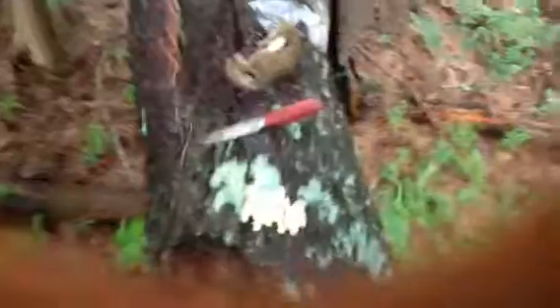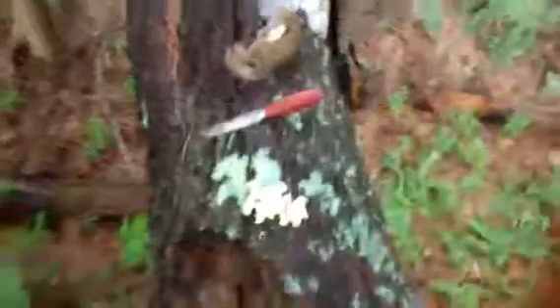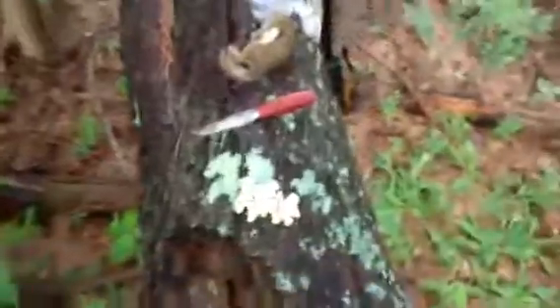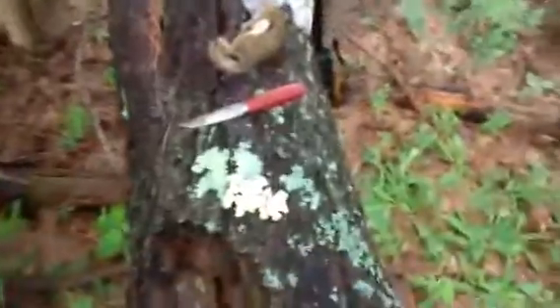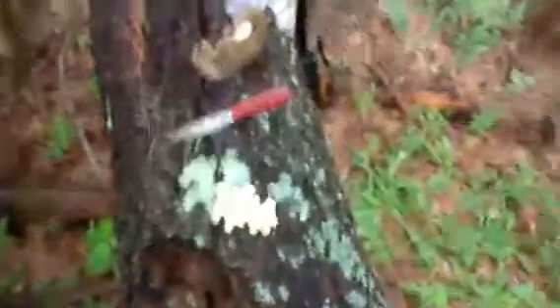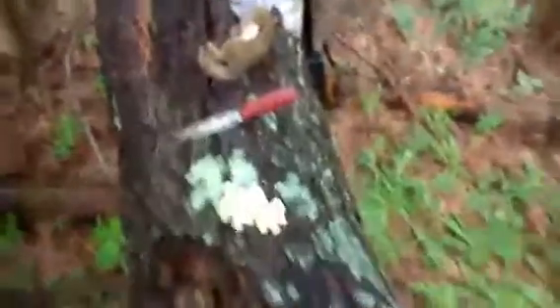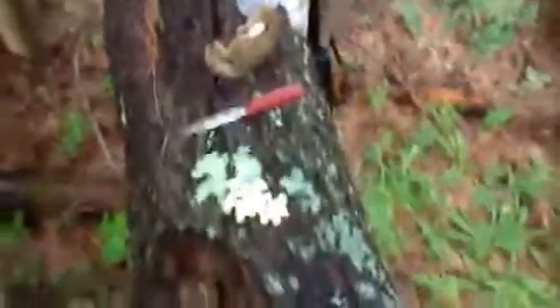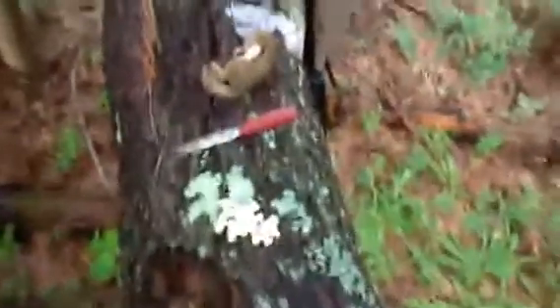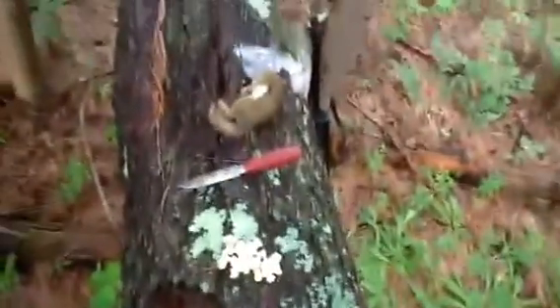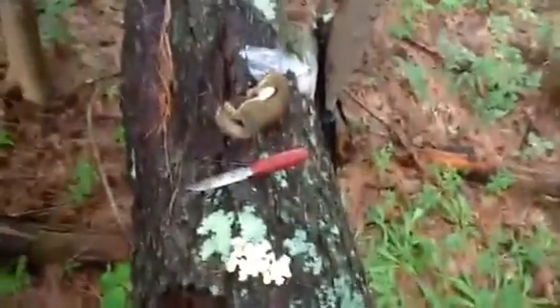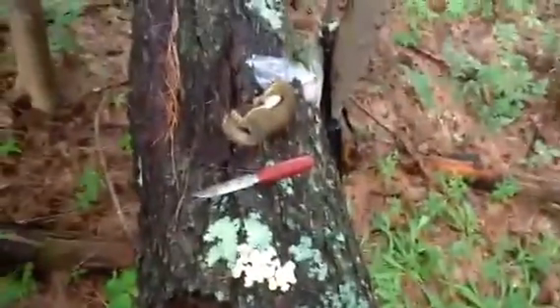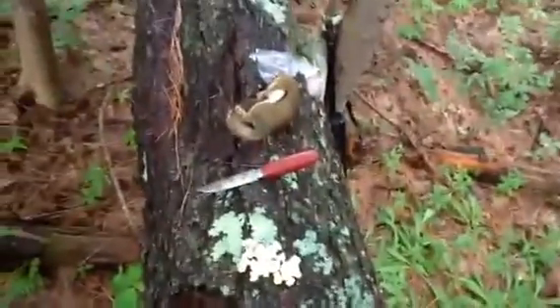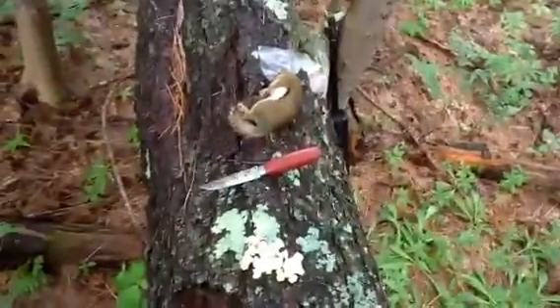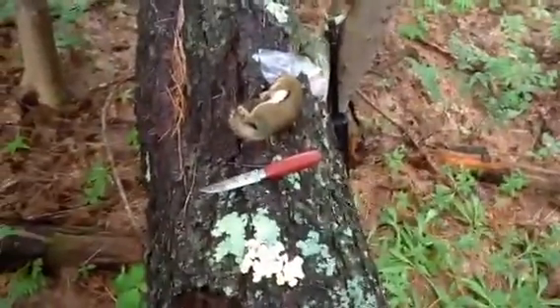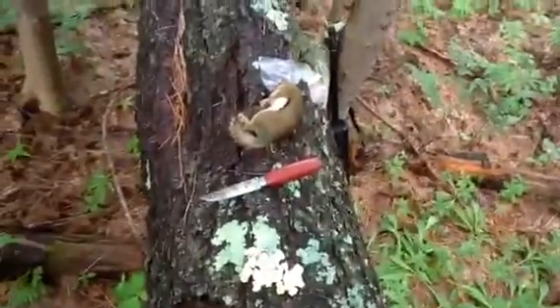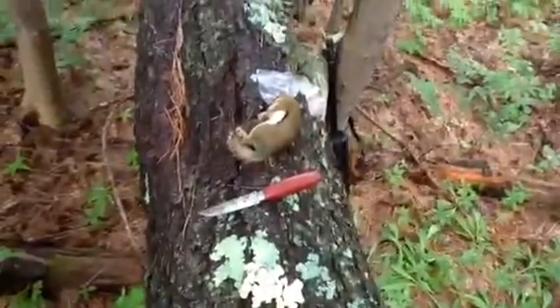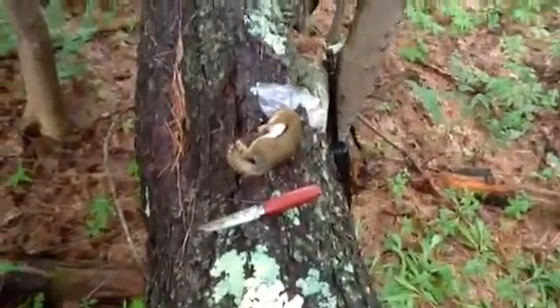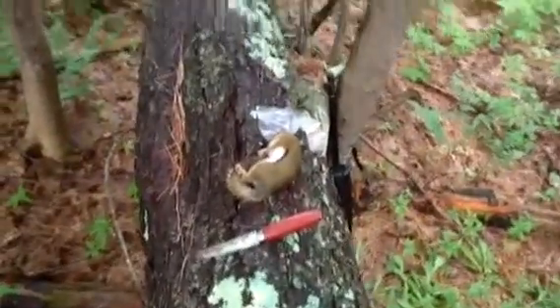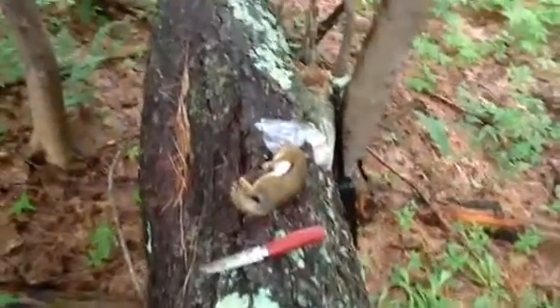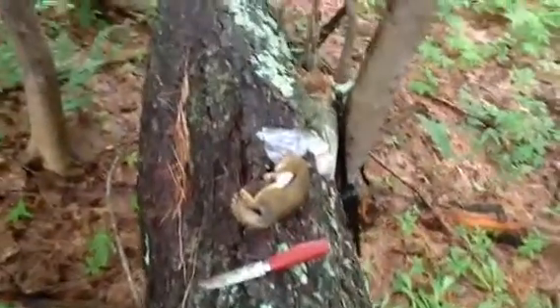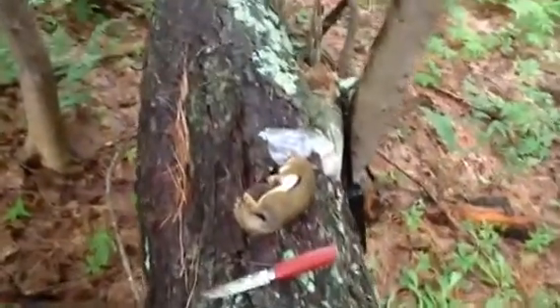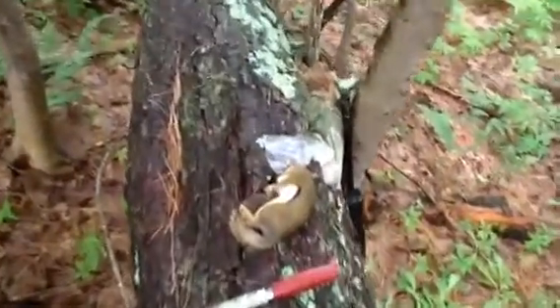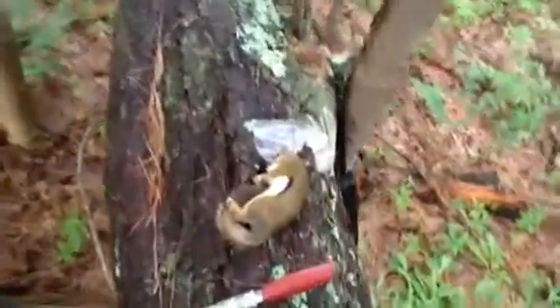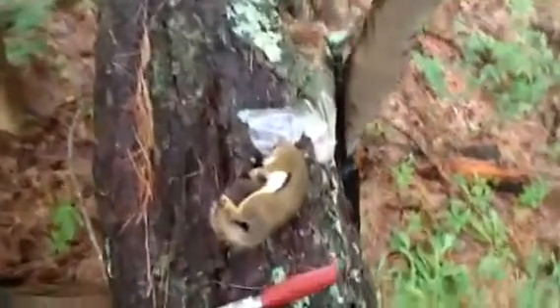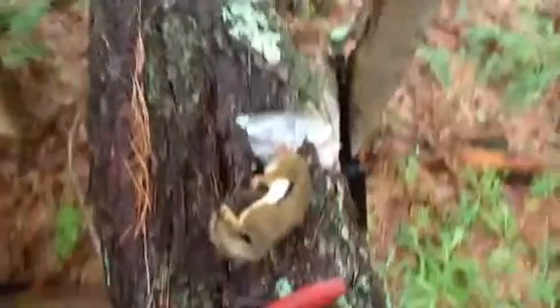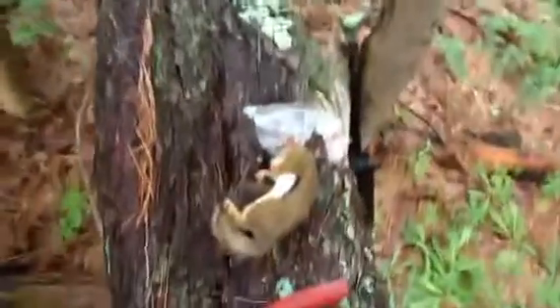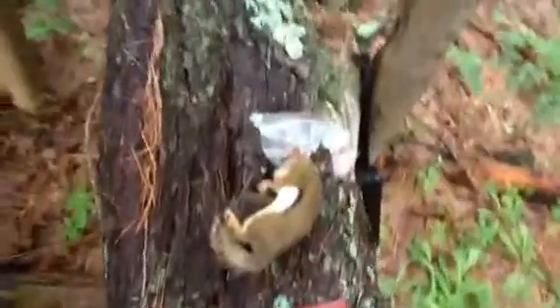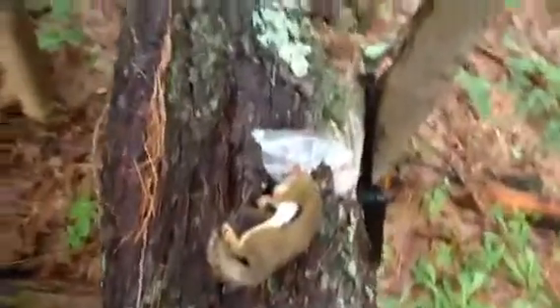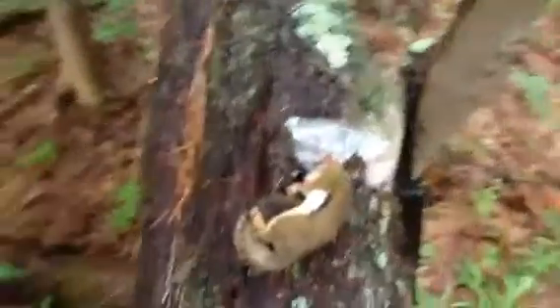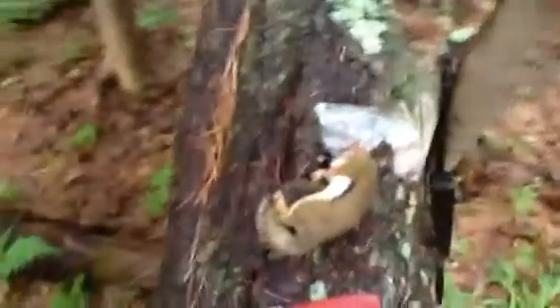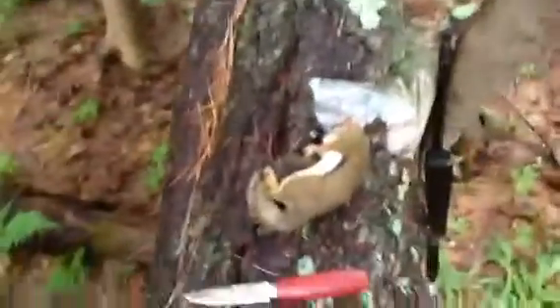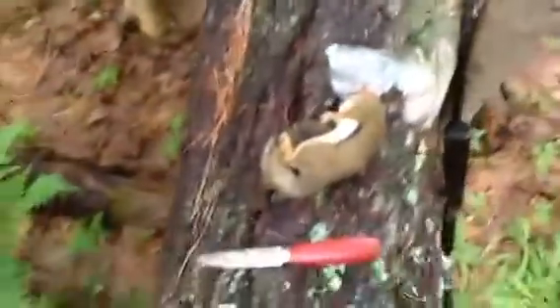Hey guys, I just got this red scroll right here.